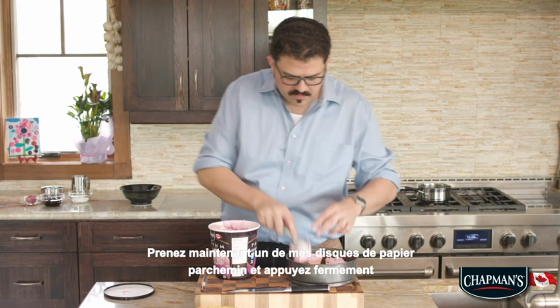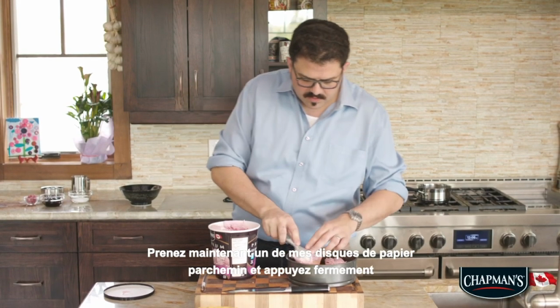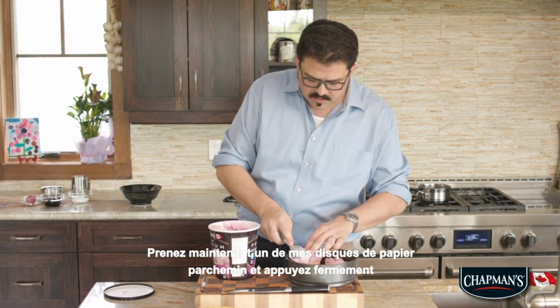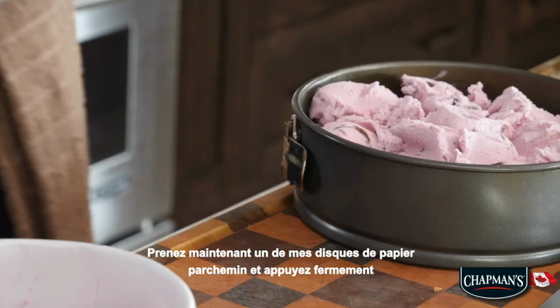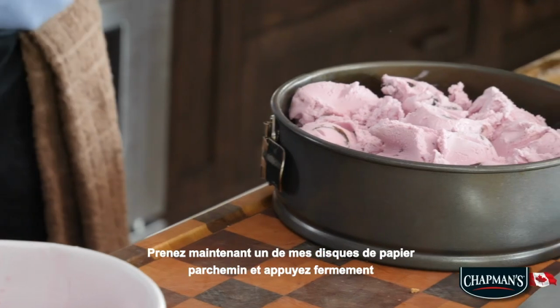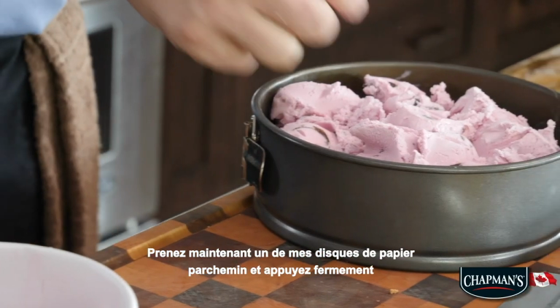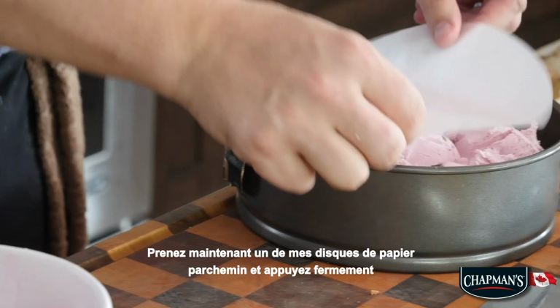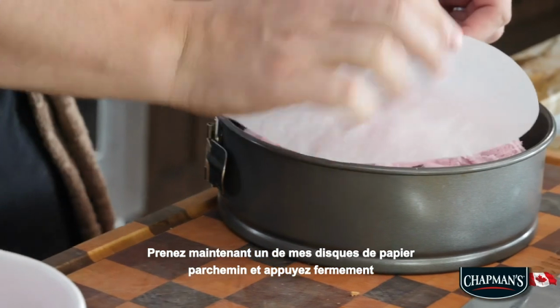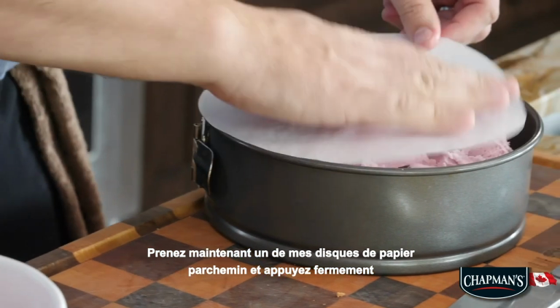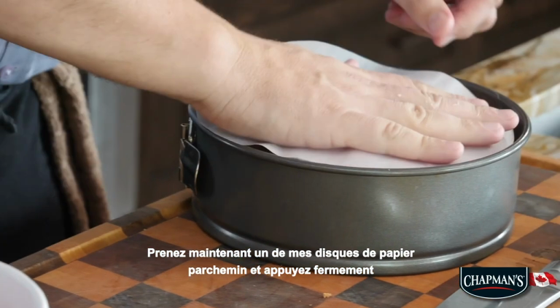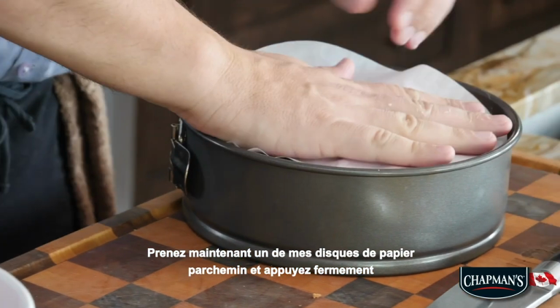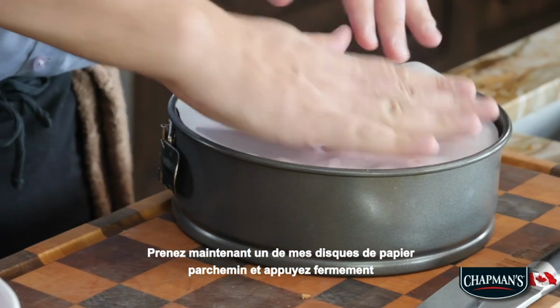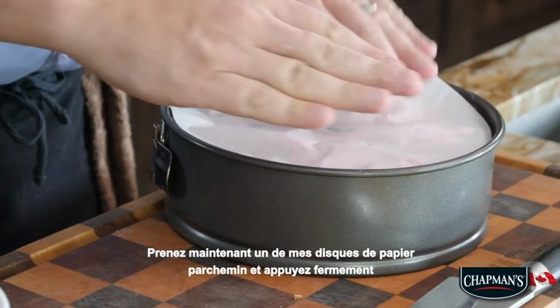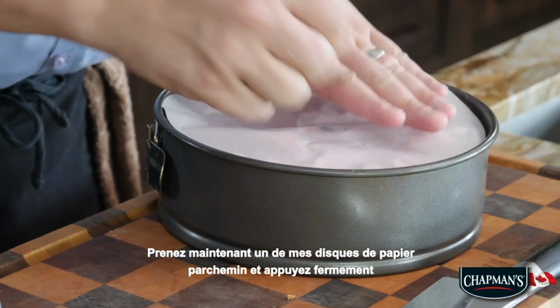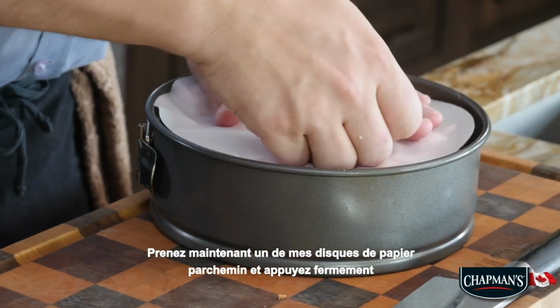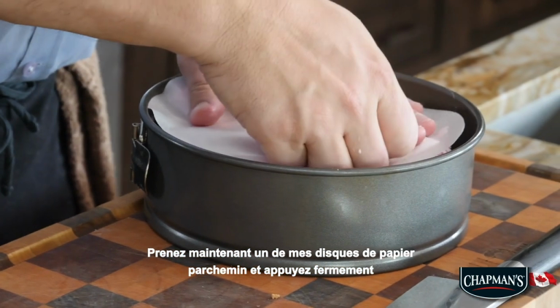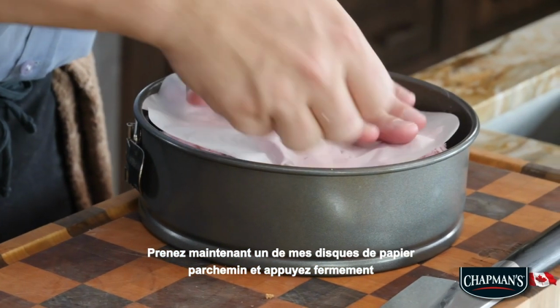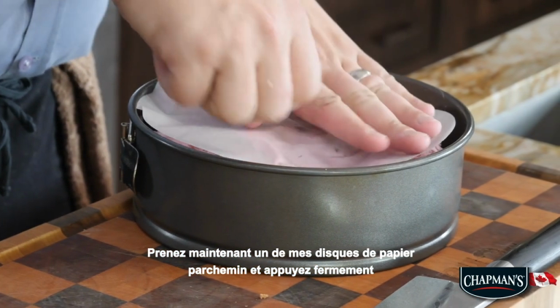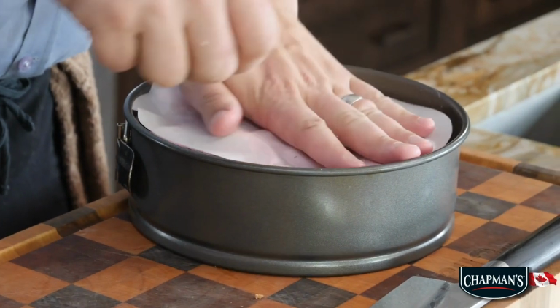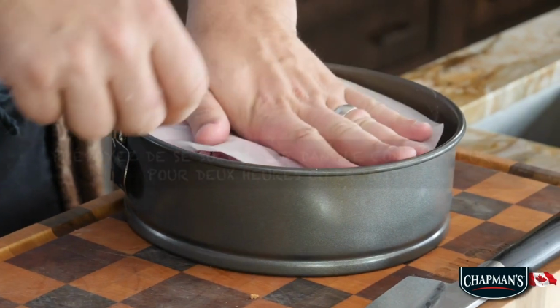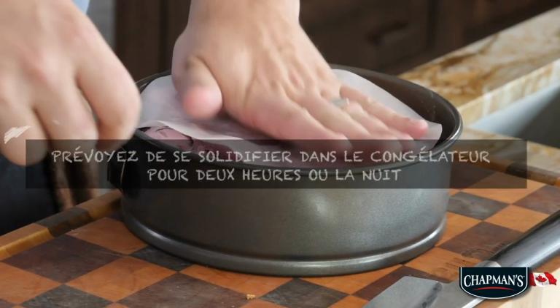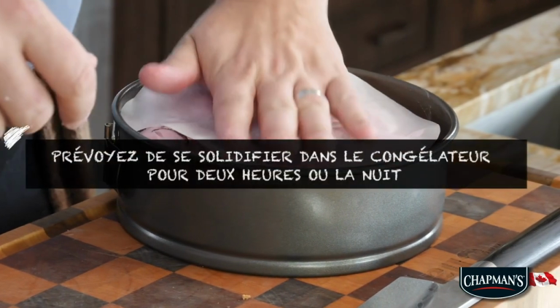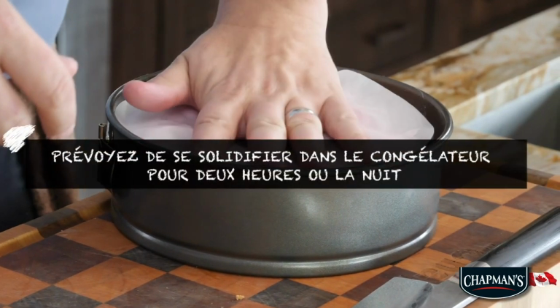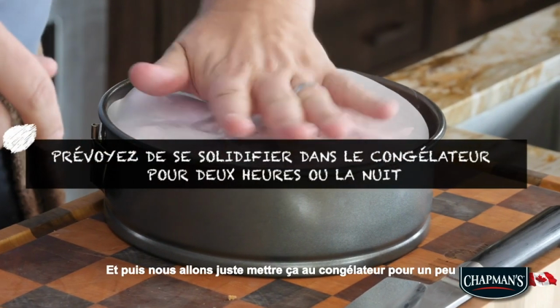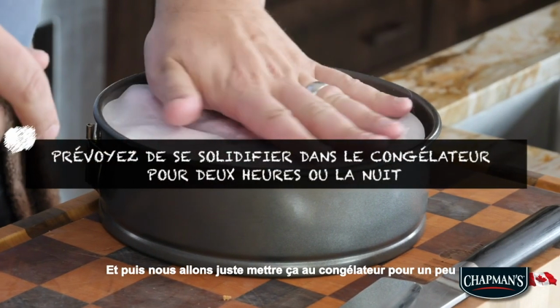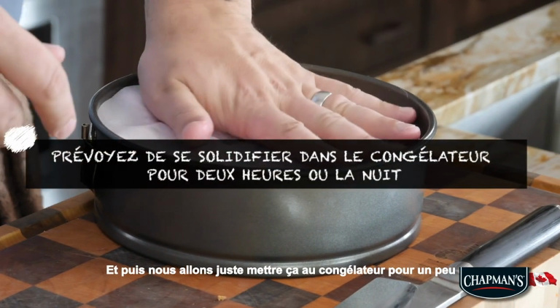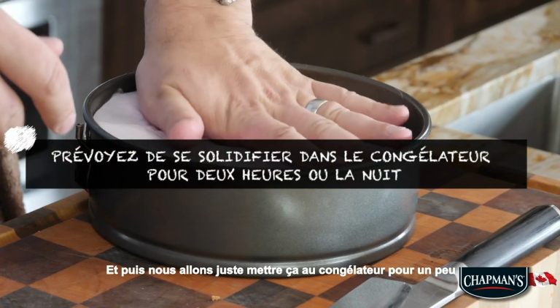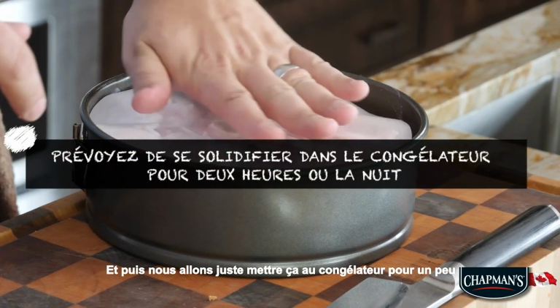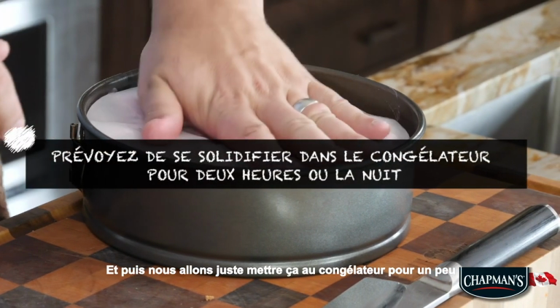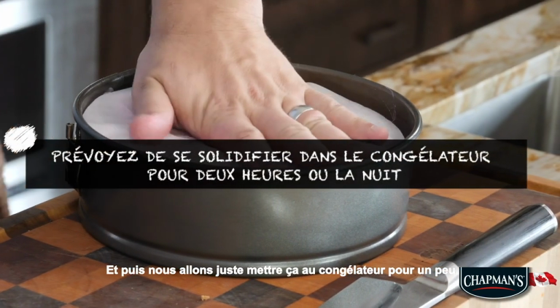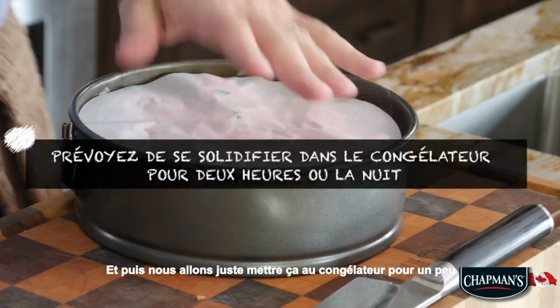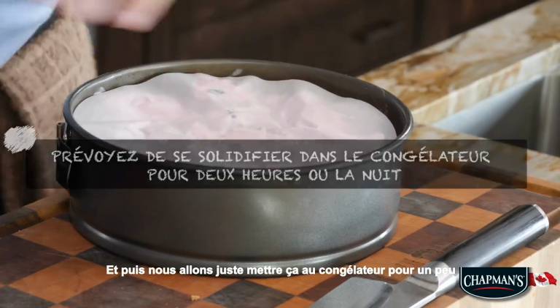Take one of my parchment rounds now and press down firmly, and then I'm gonna just pop this in the freezer.